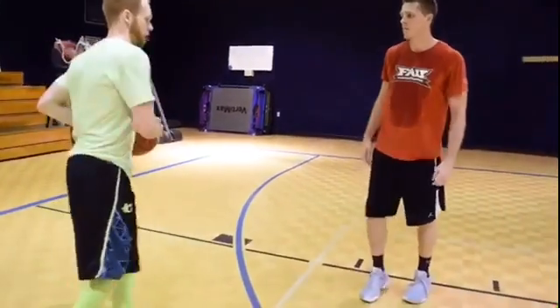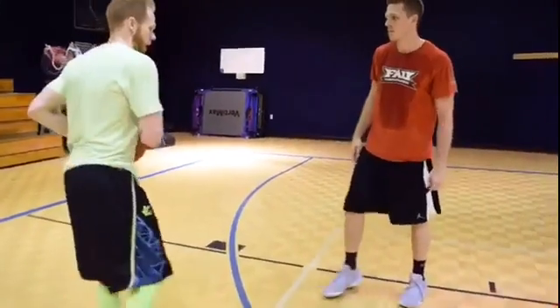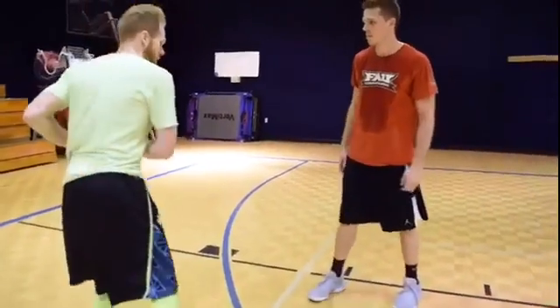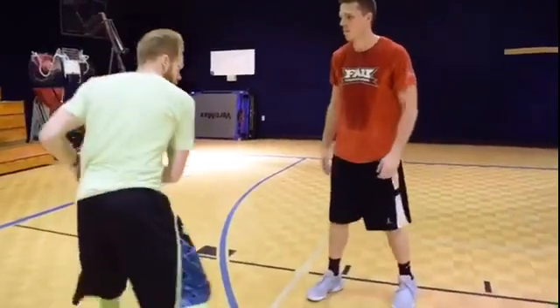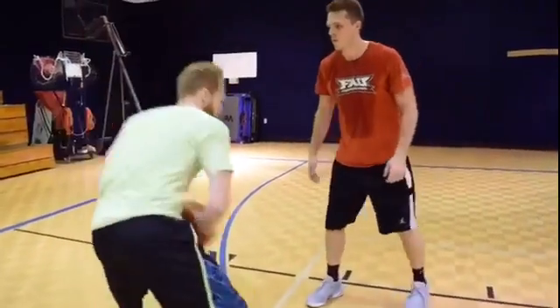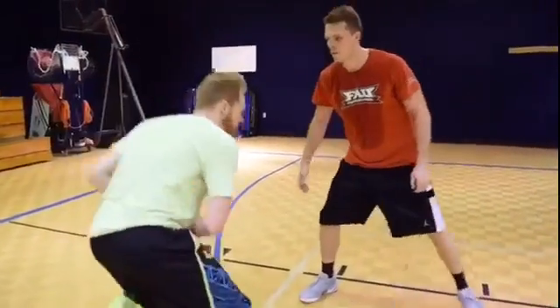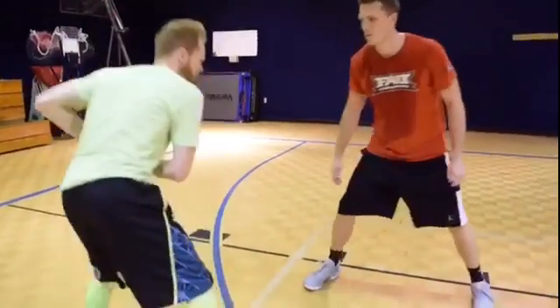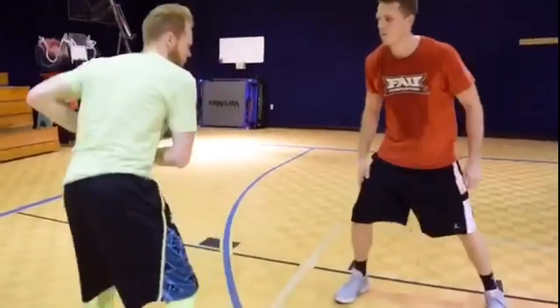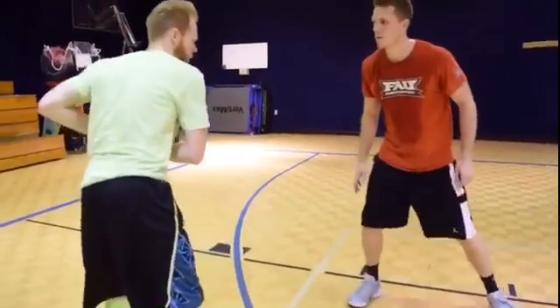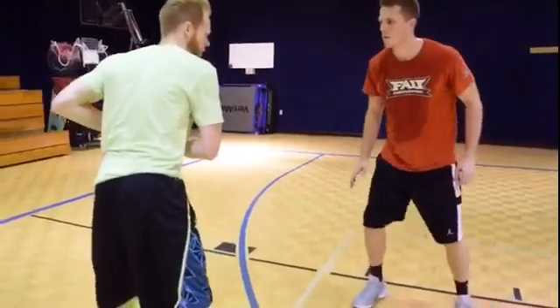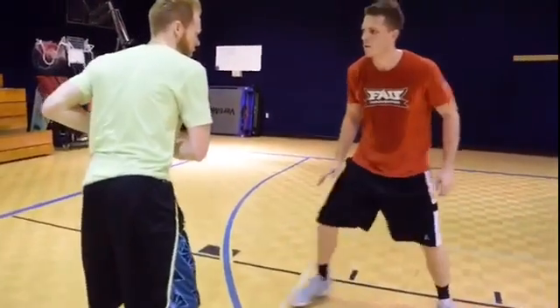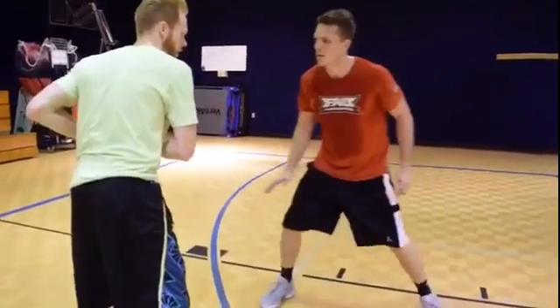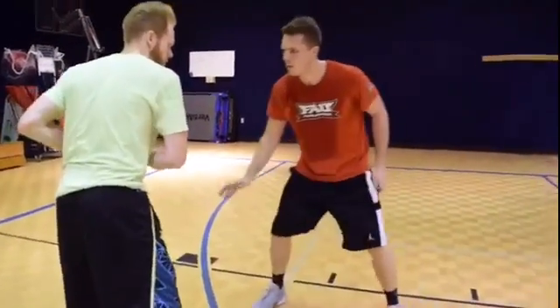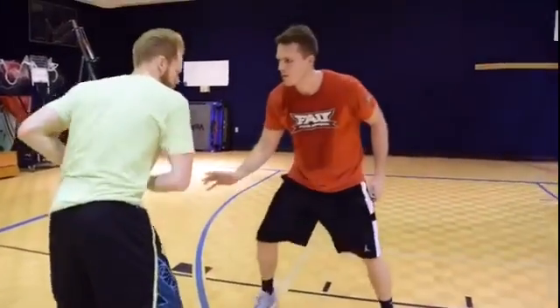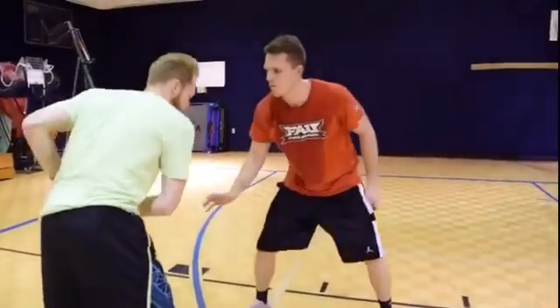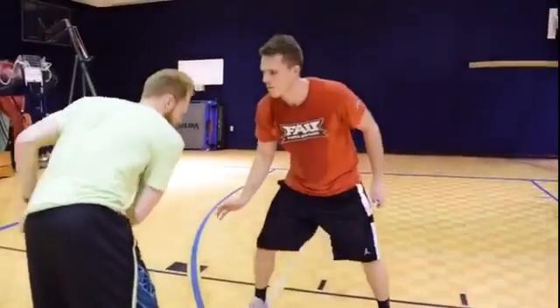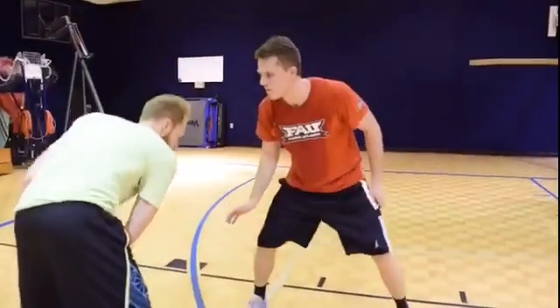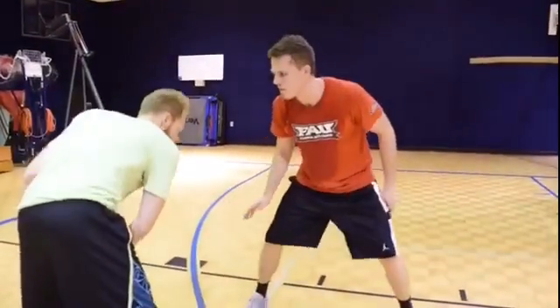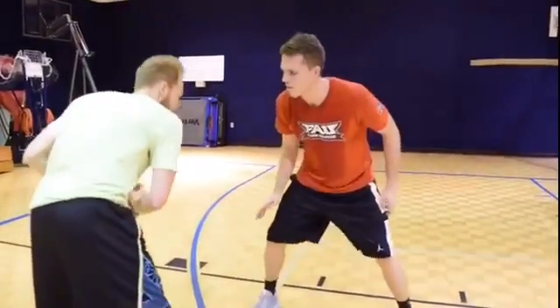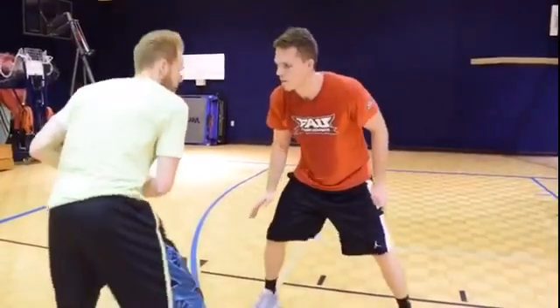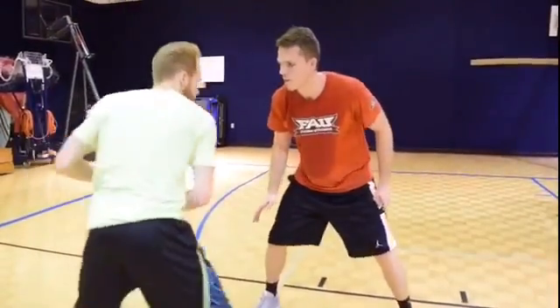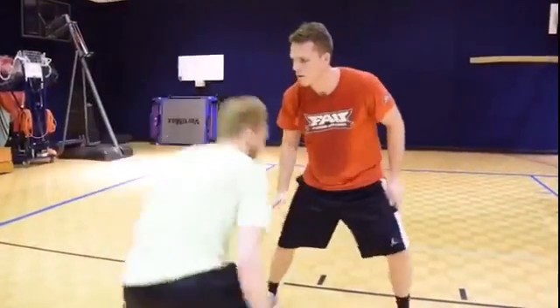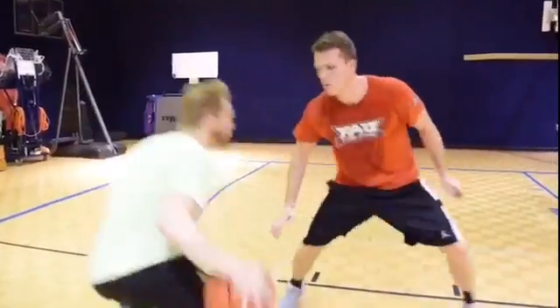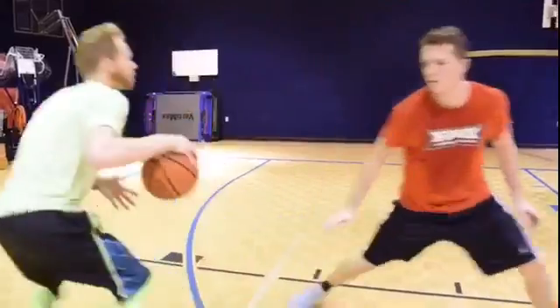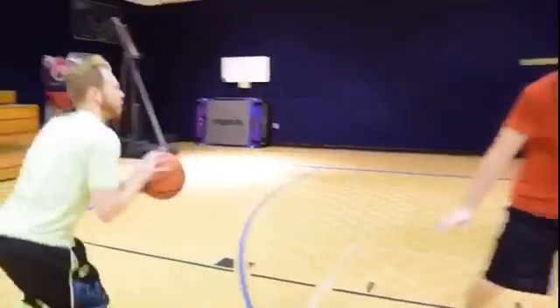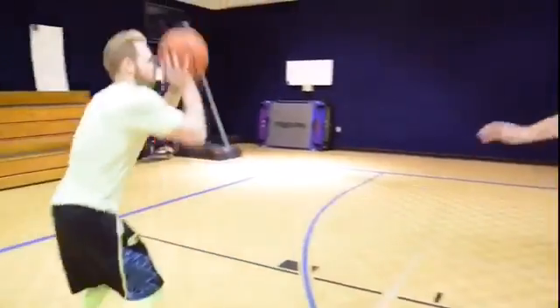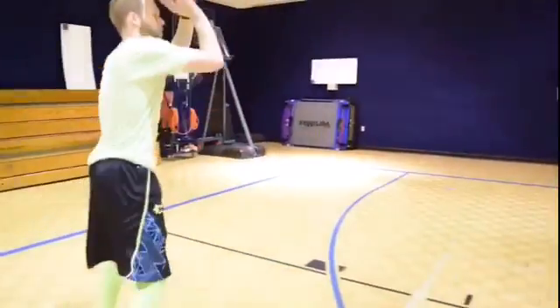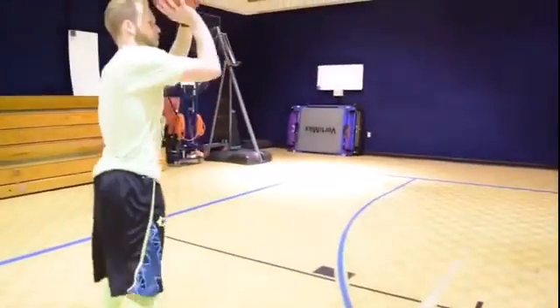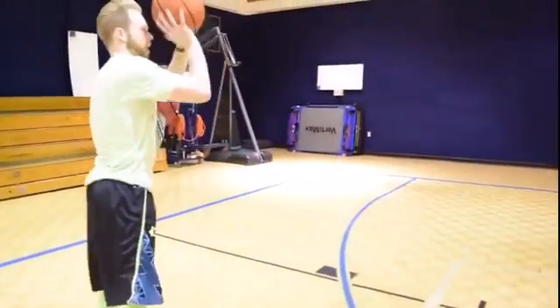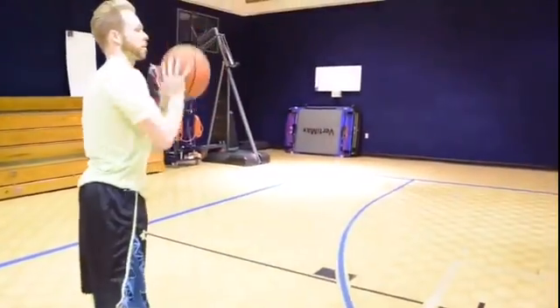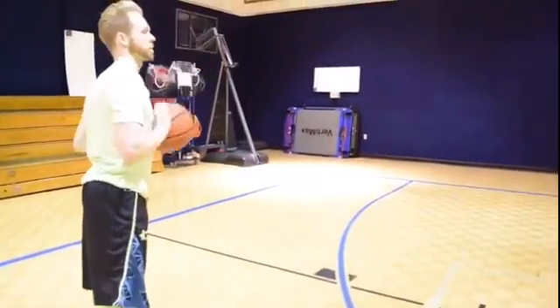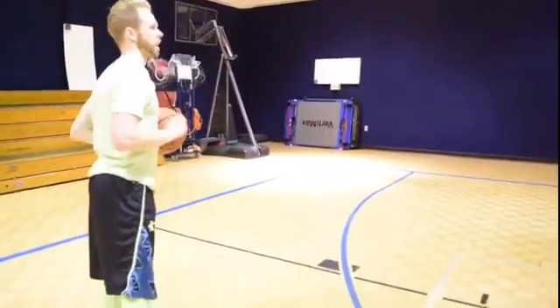I can add a little jab in between whenever I want, get him to shift a little bit. As I take a step, I'm pushing back down into my shot.